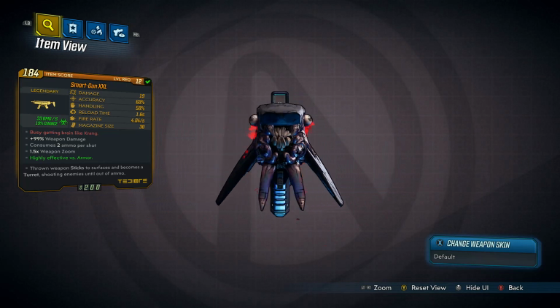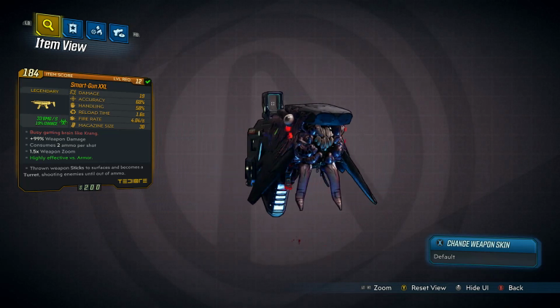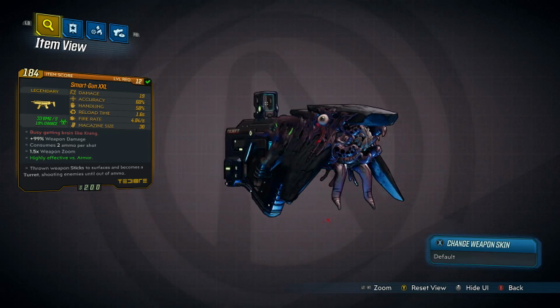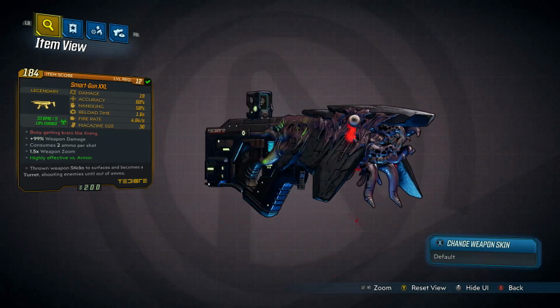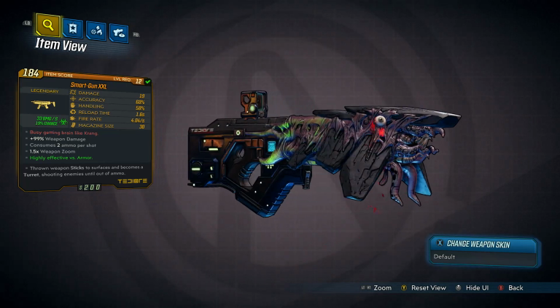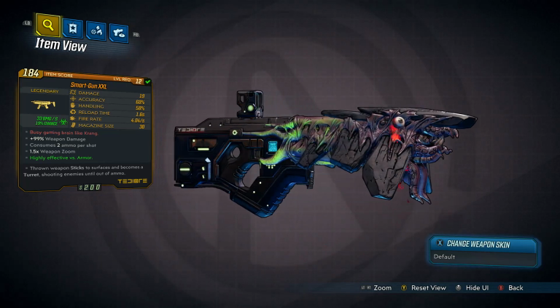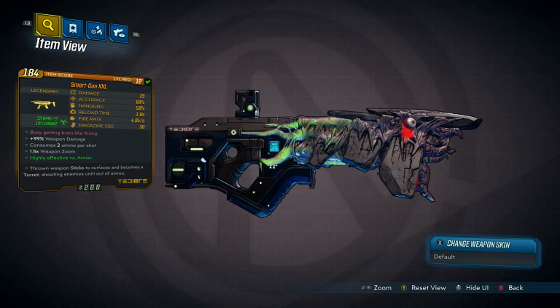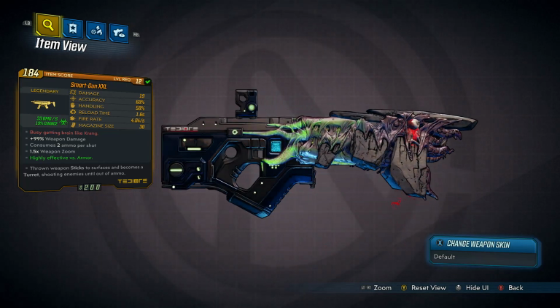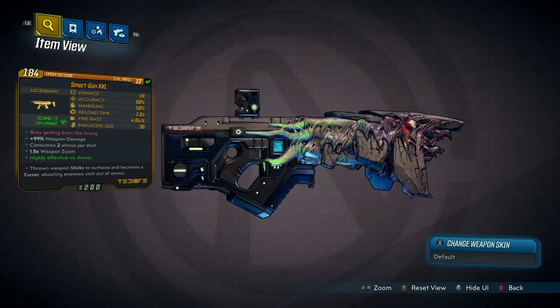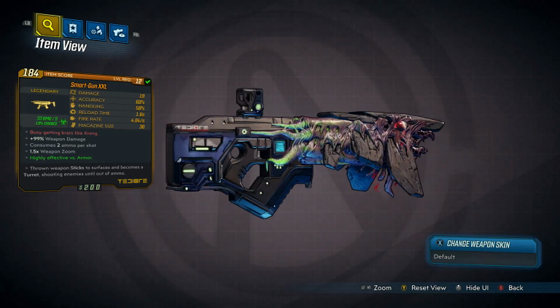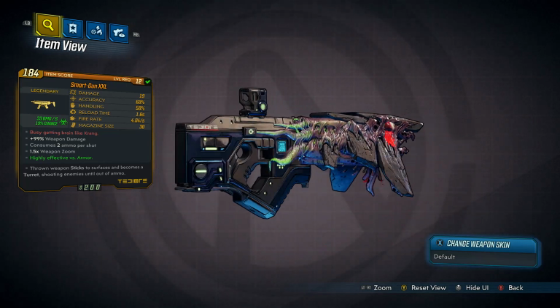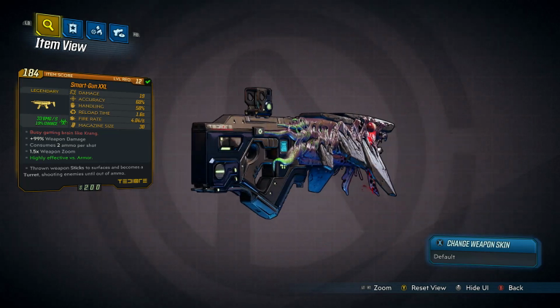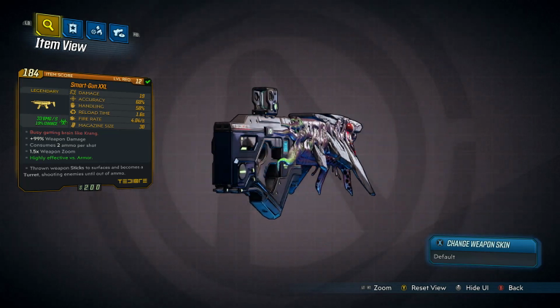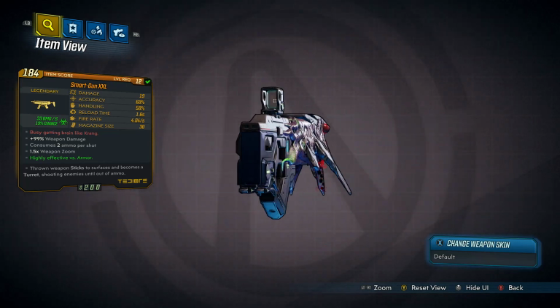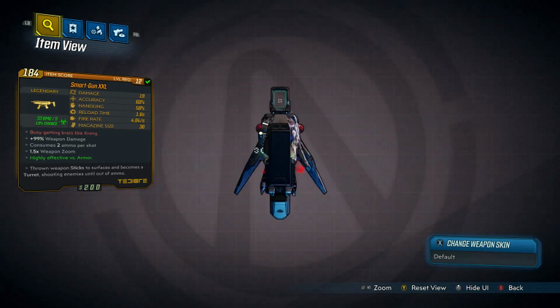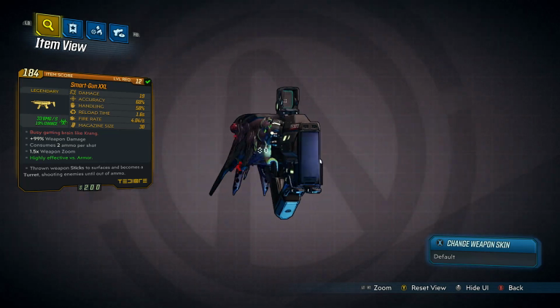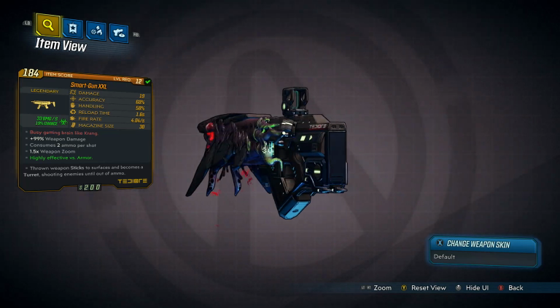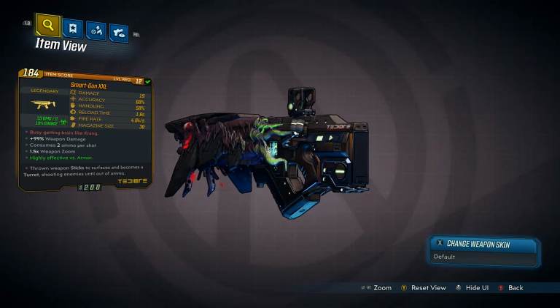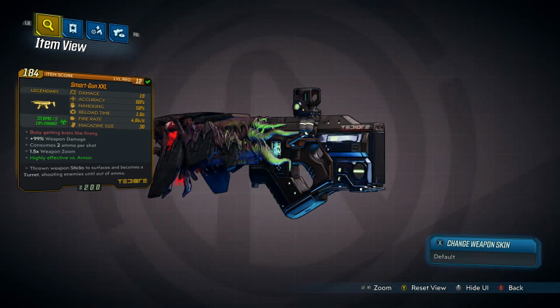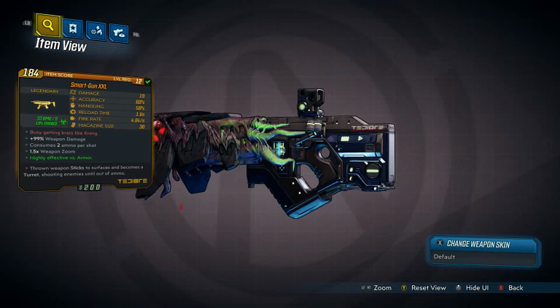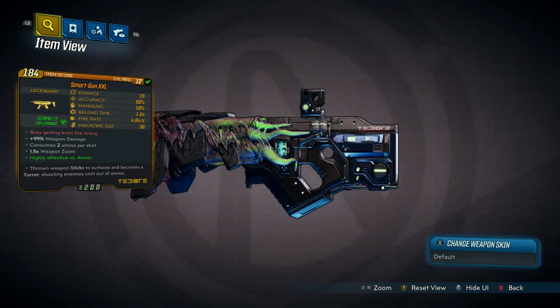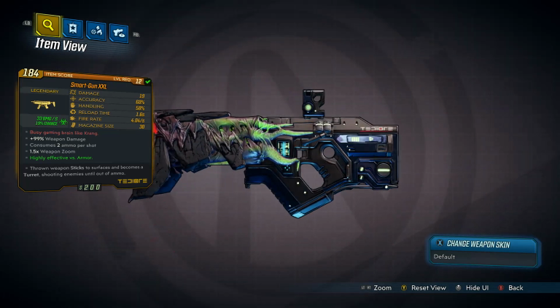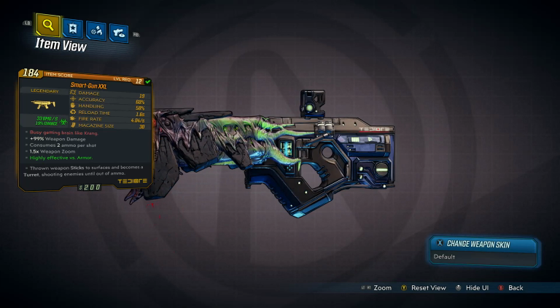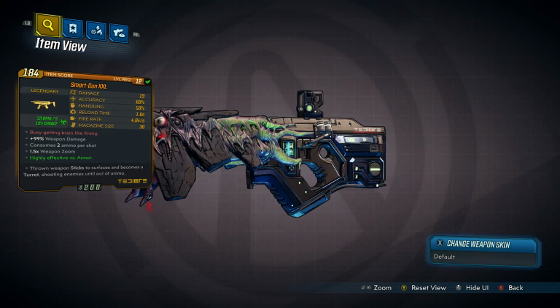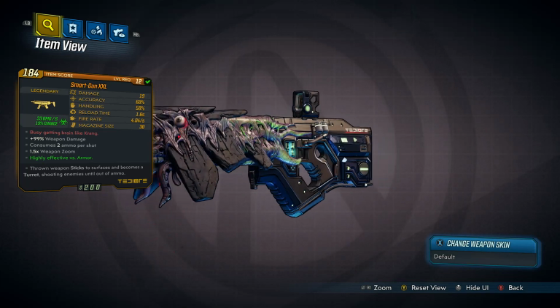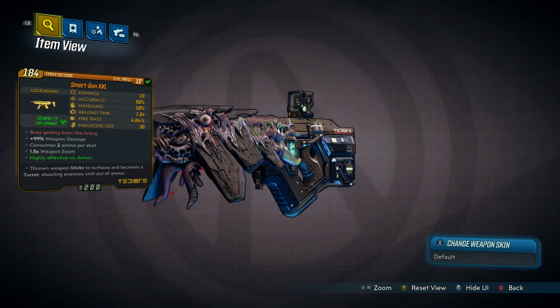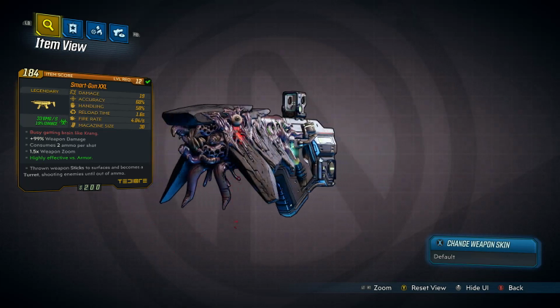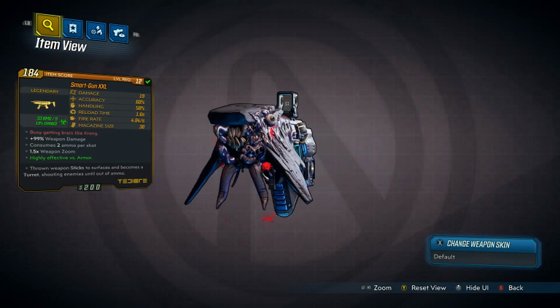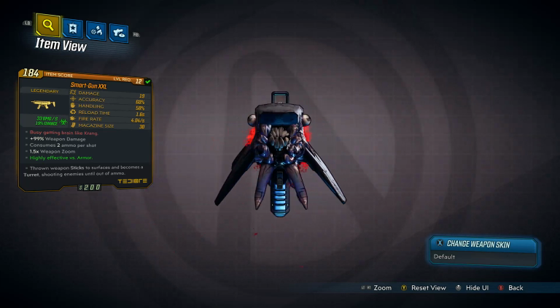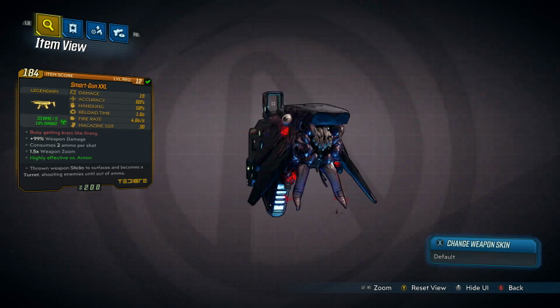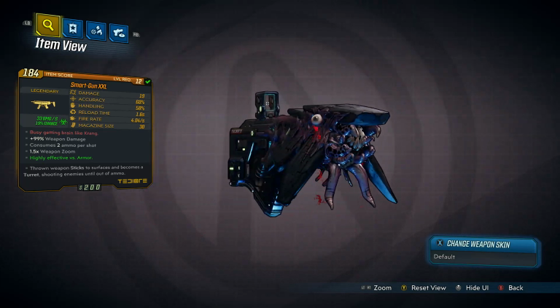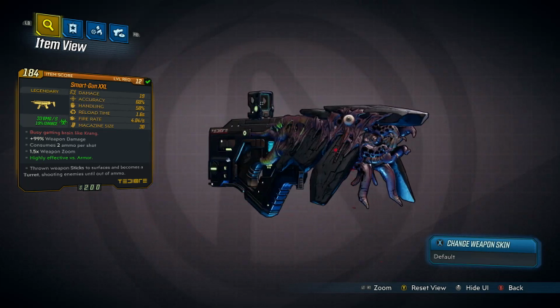And like I said before, its special reload ability is that it spawns a turret that helps you out. It'll chase after enemies, and even kamikaze into them.